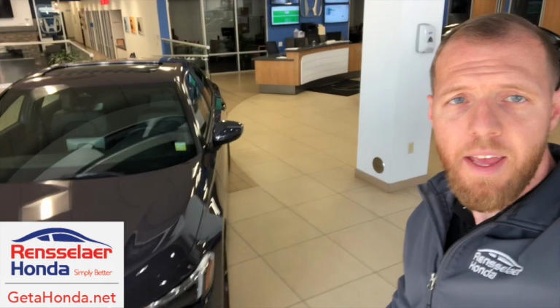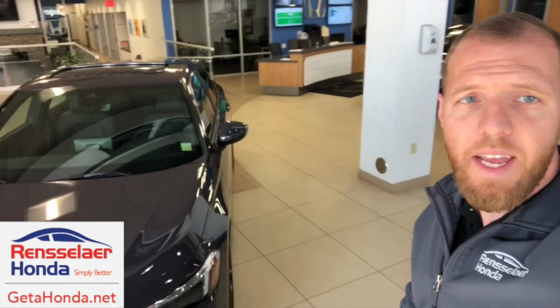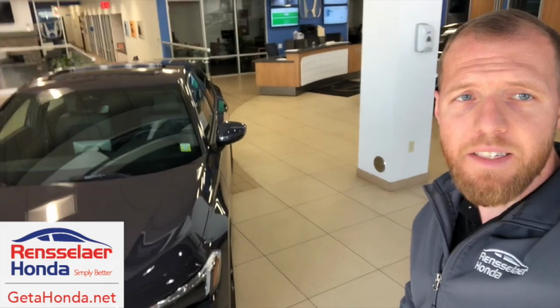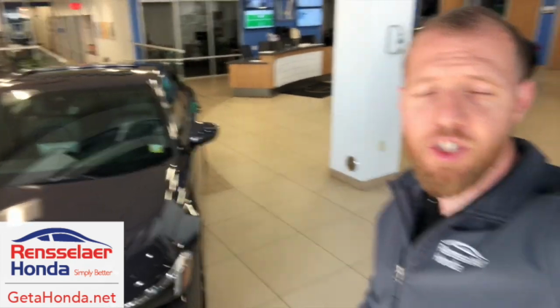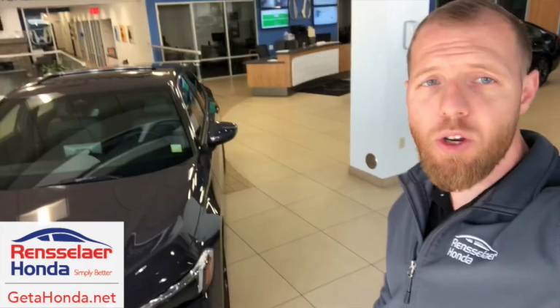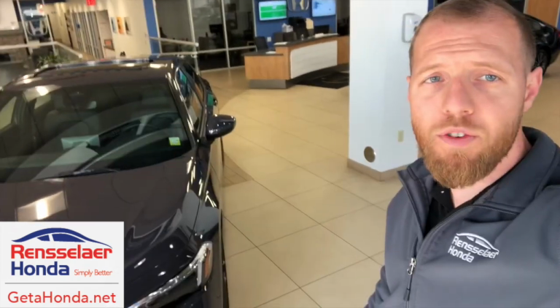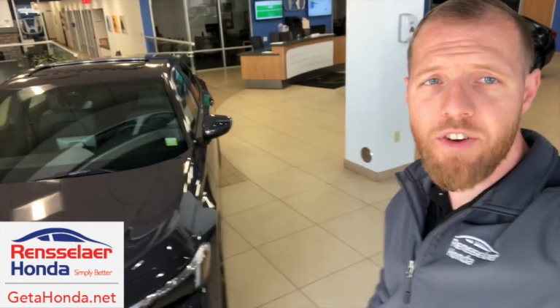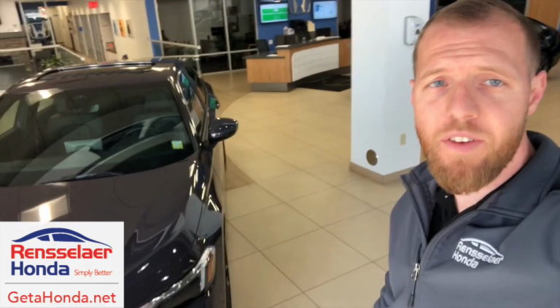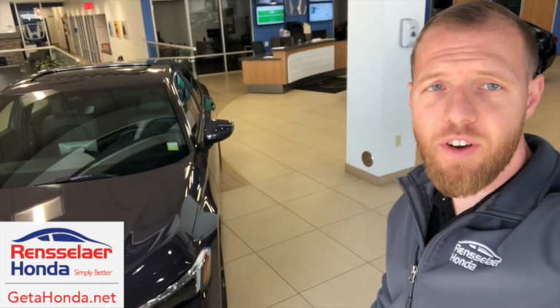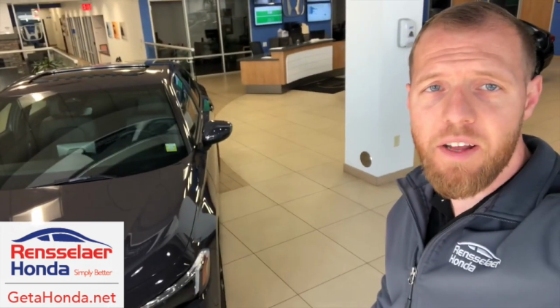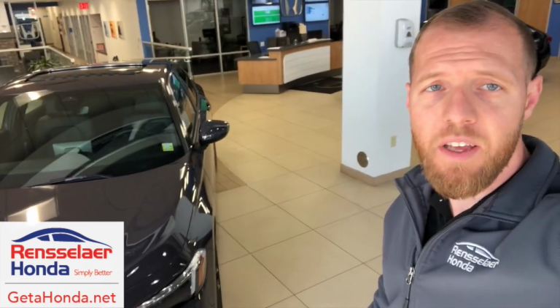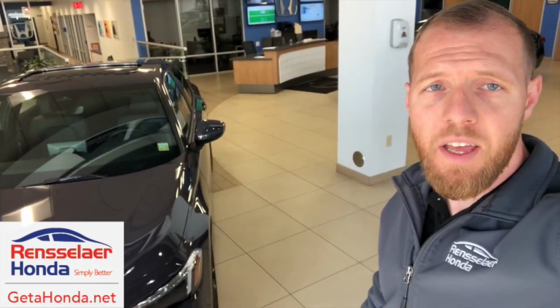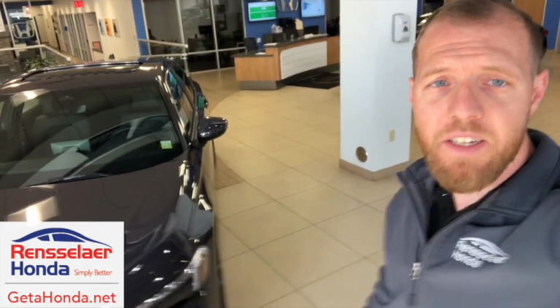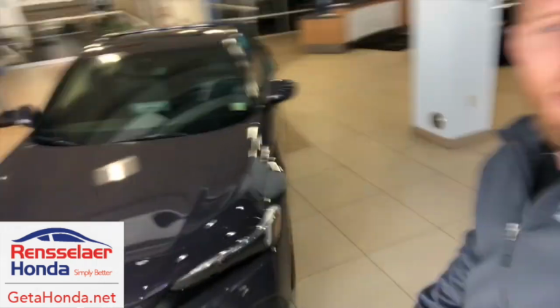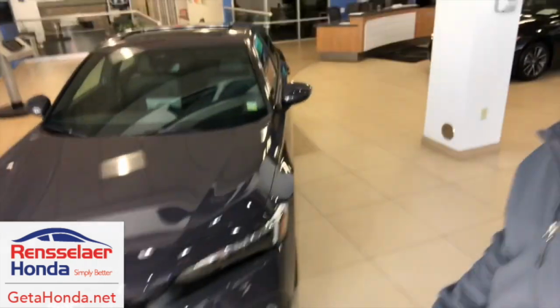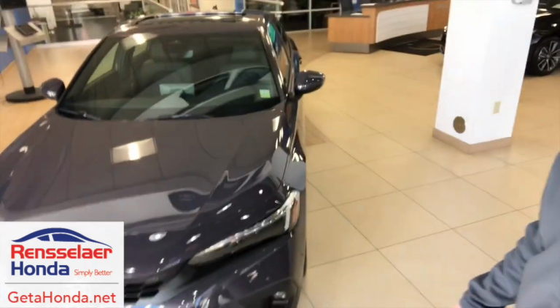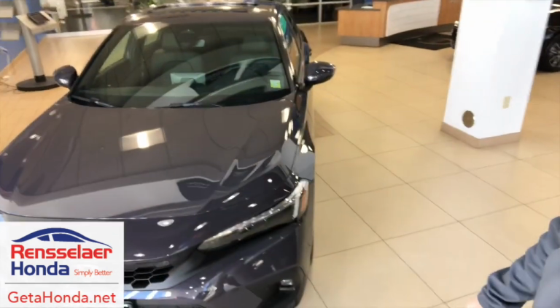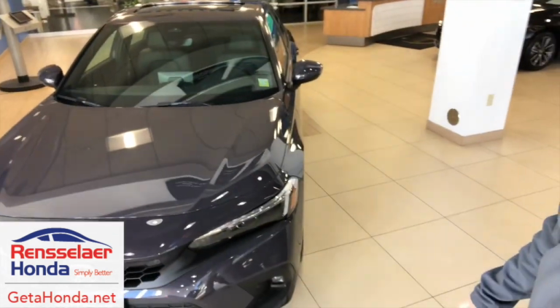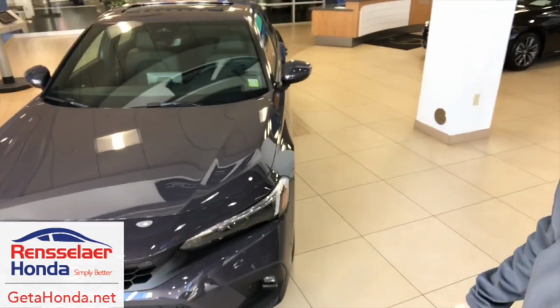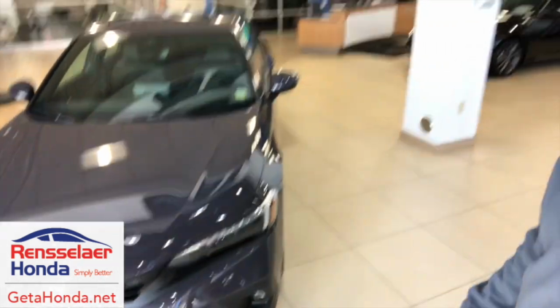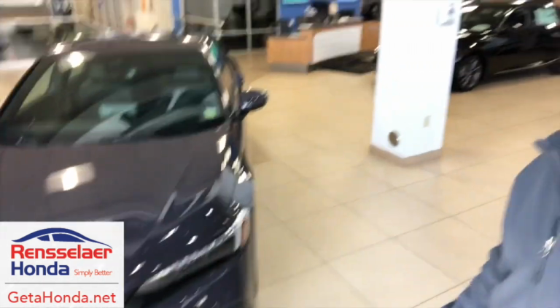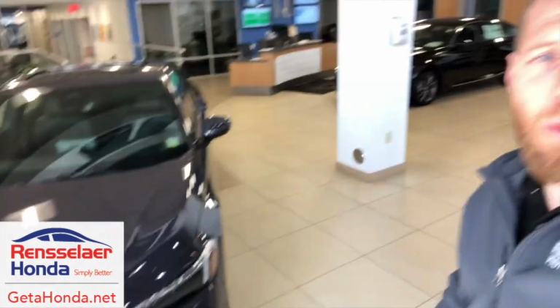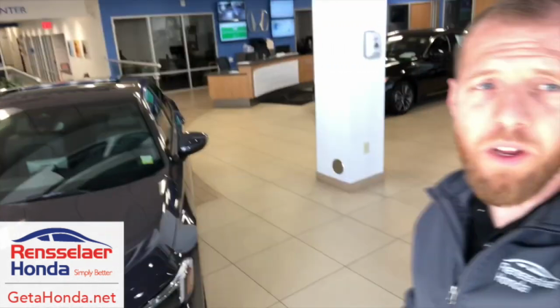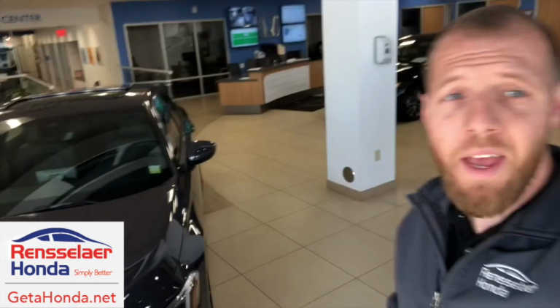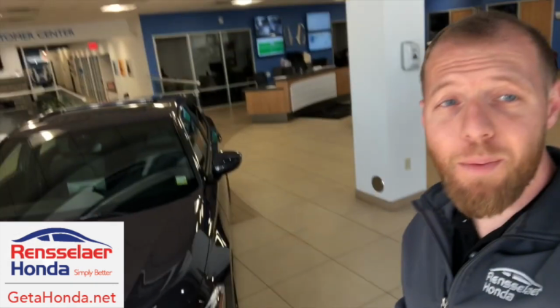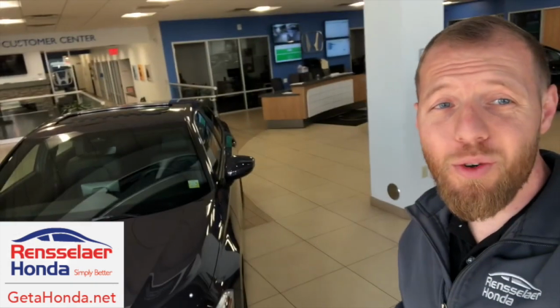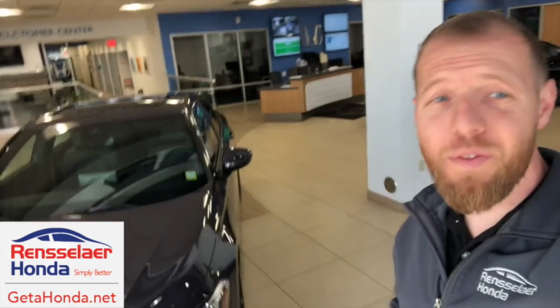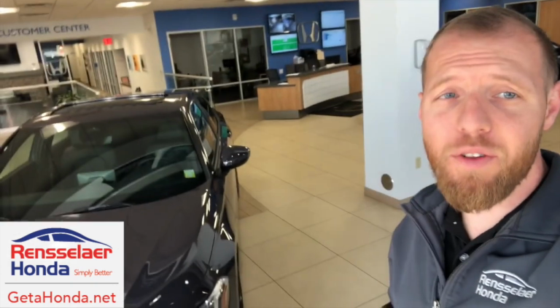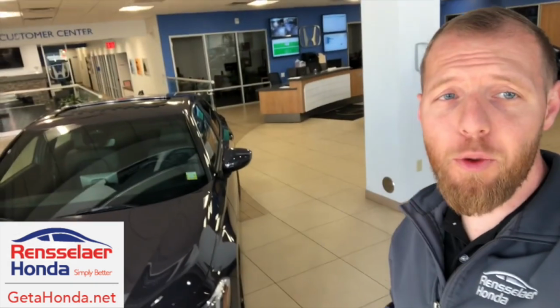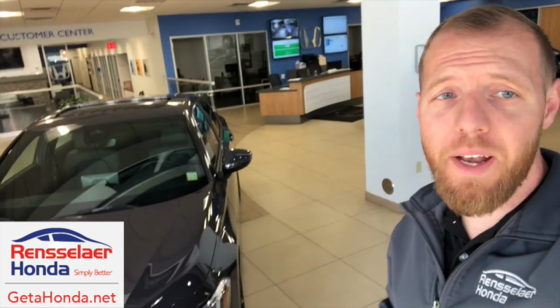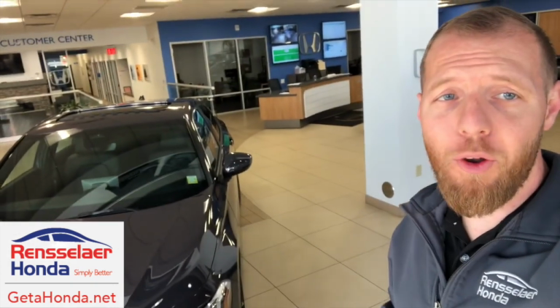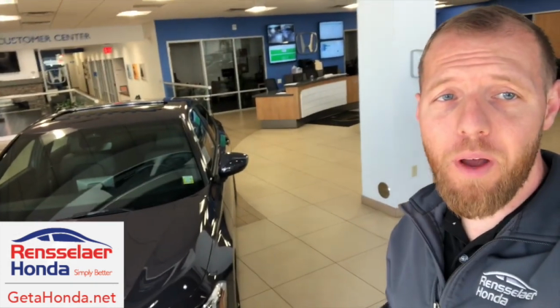Hey guys, this is Shane over here at Rancher Honda, and today I'm with the 2022 Honda Civic Touring. I'm going to show you a feature that you might not know about.